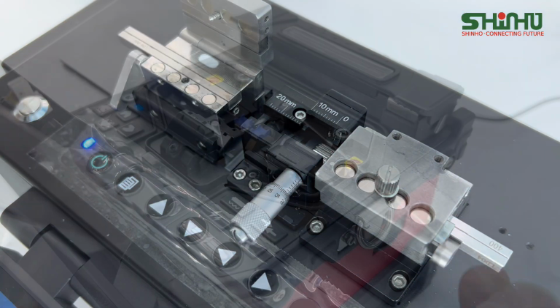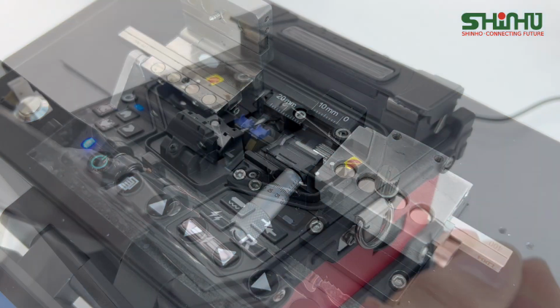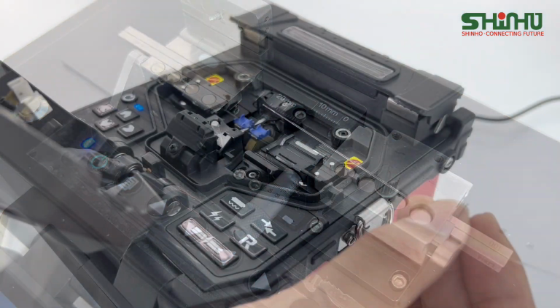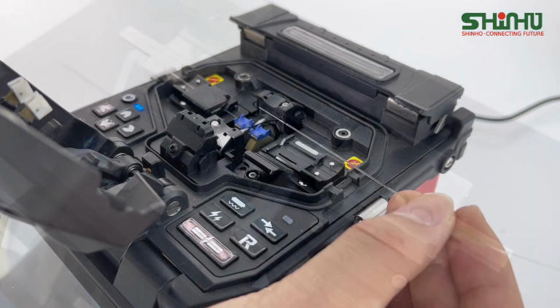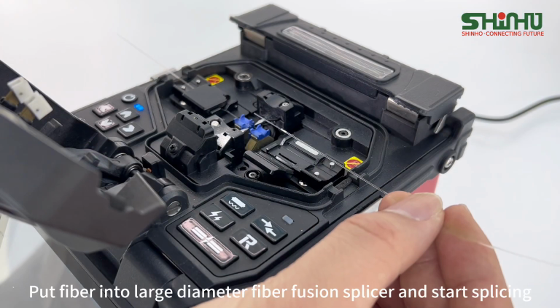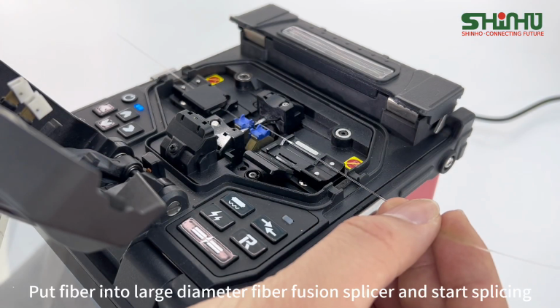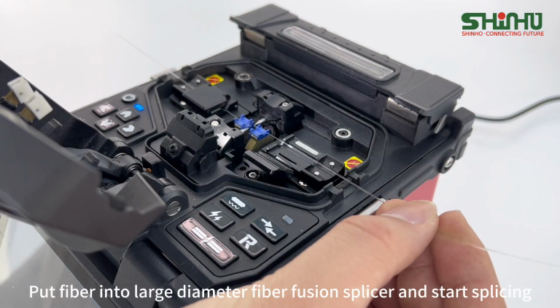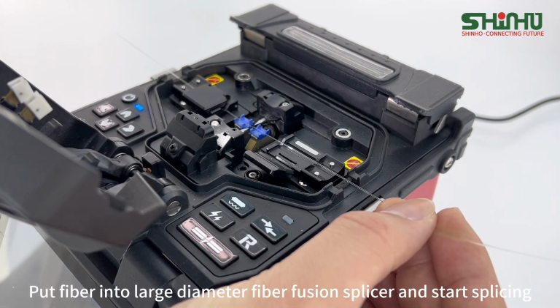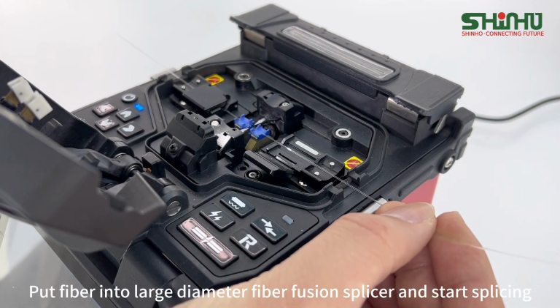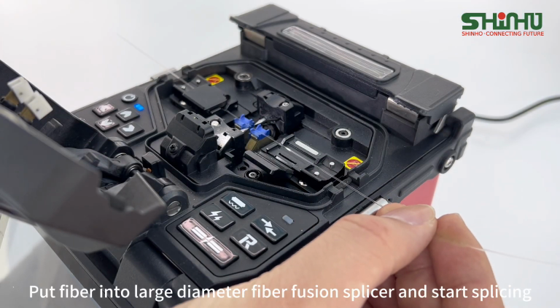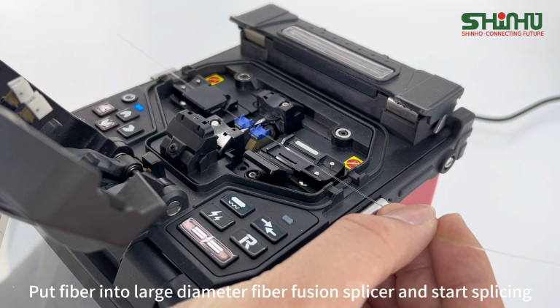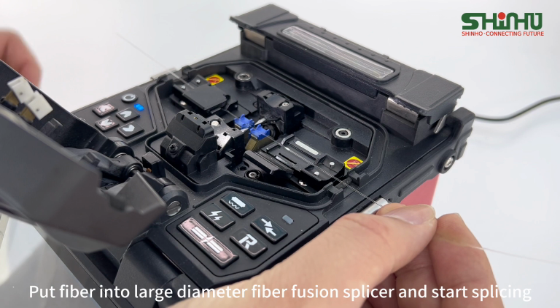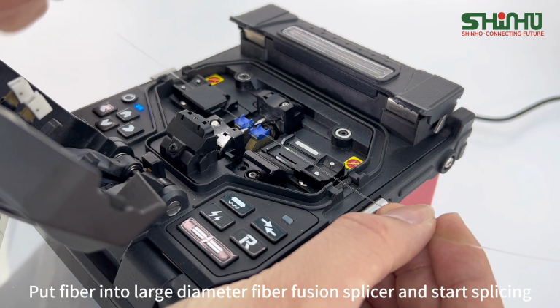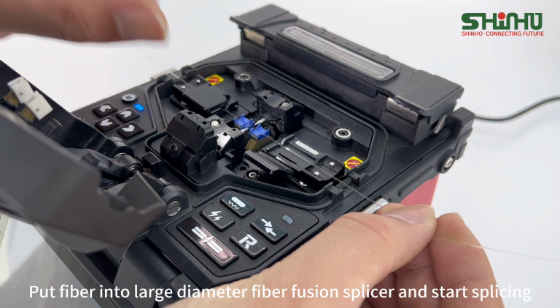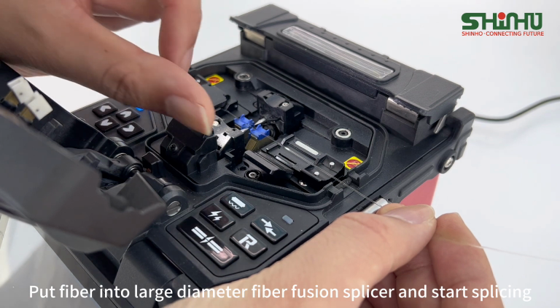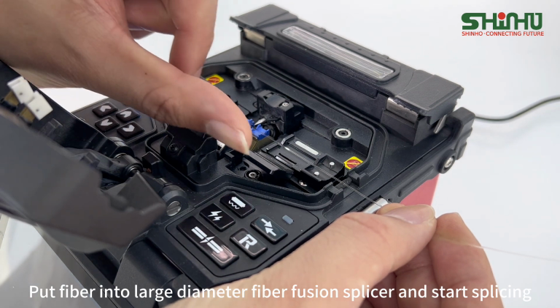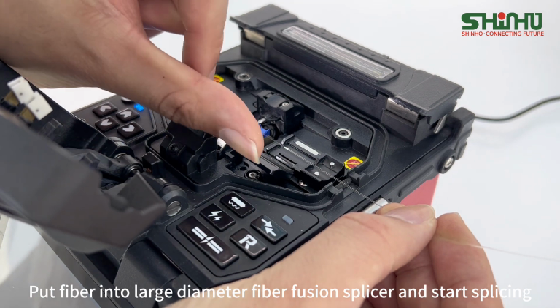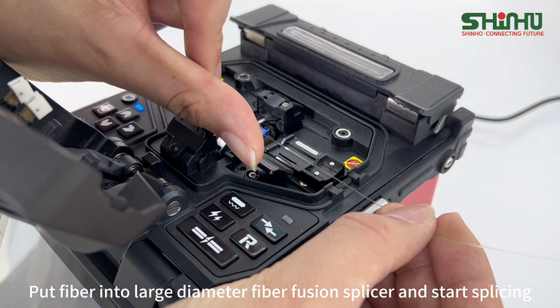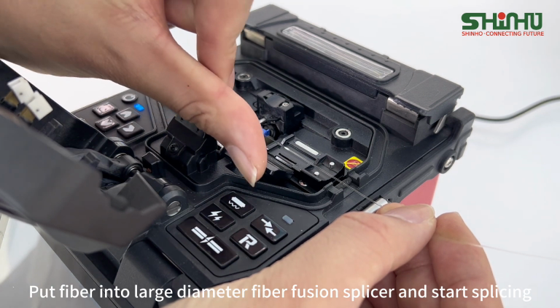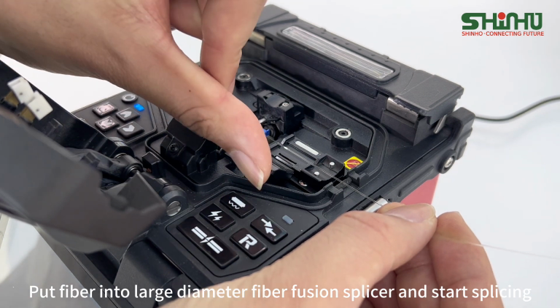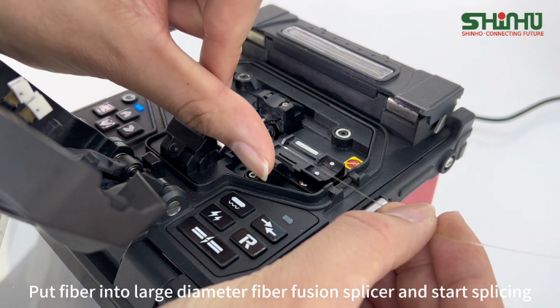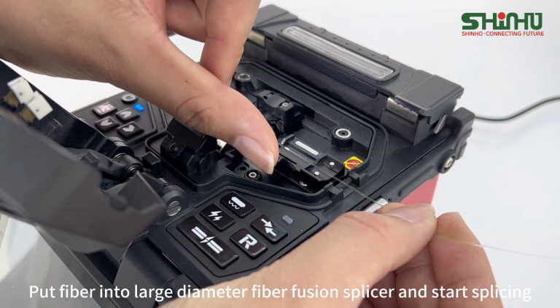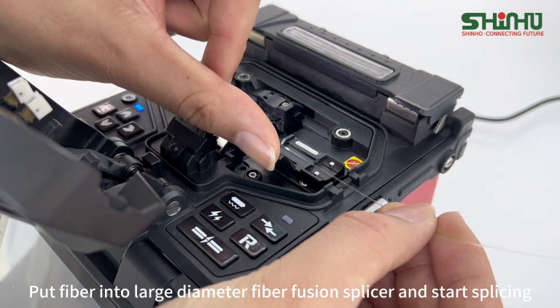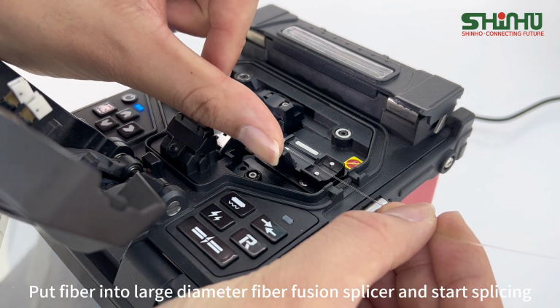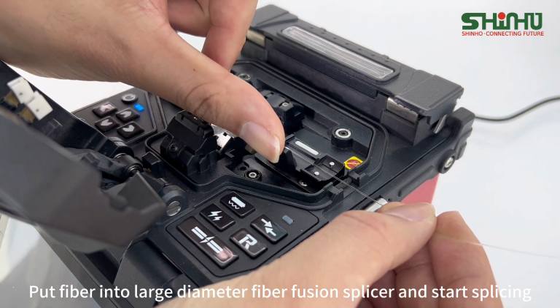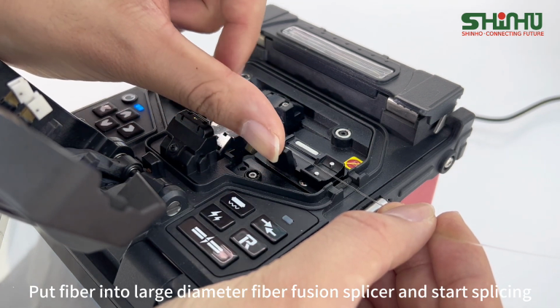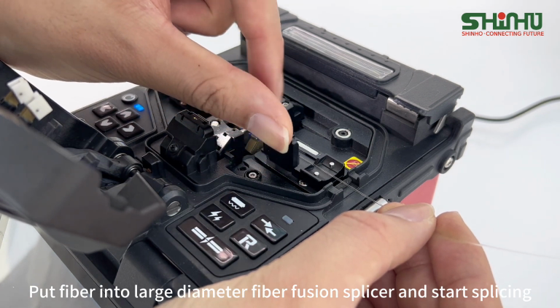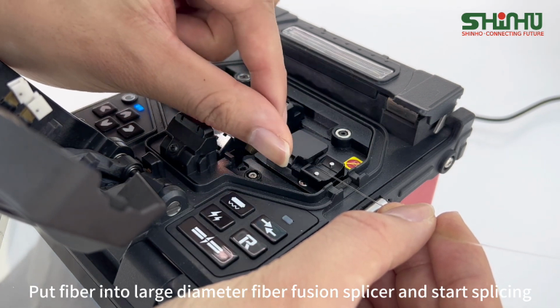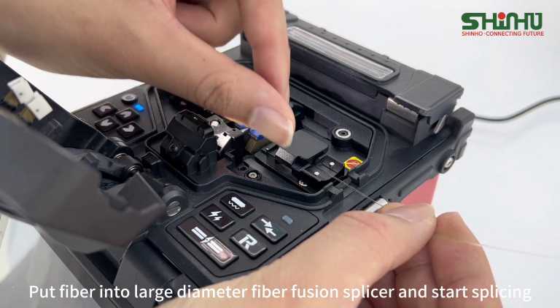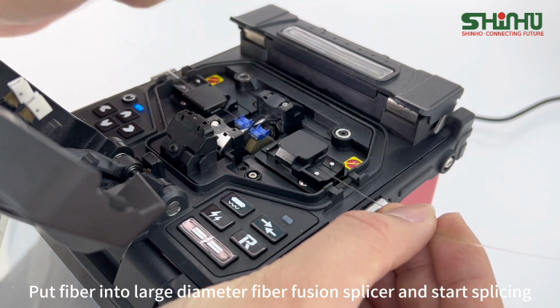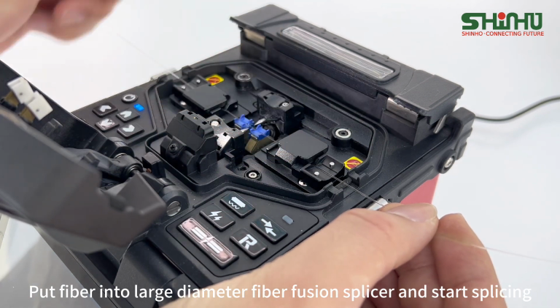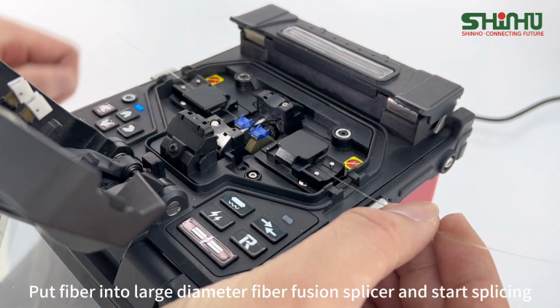Put the fiber into the large diameter fiber fusion splicer and start splicing.